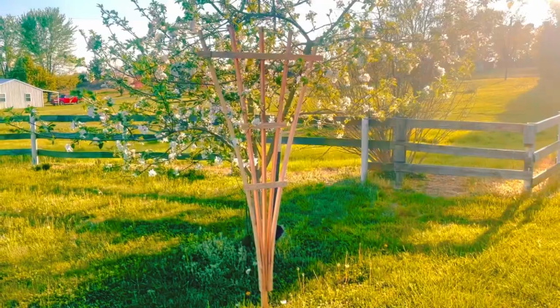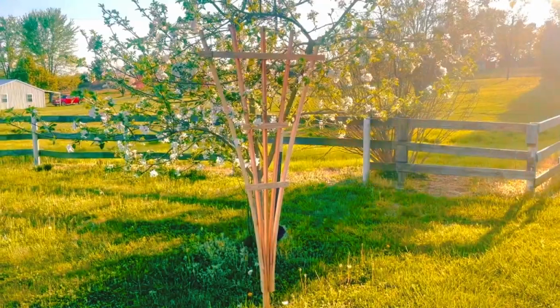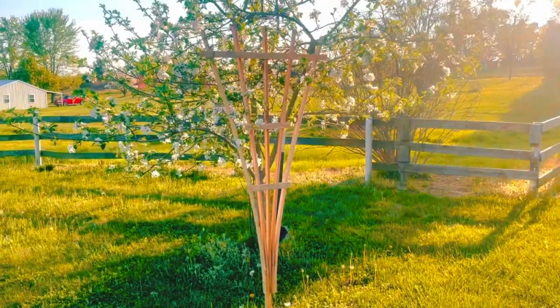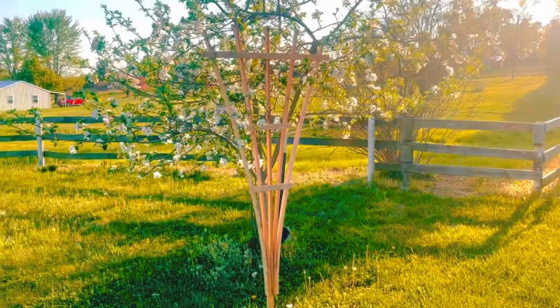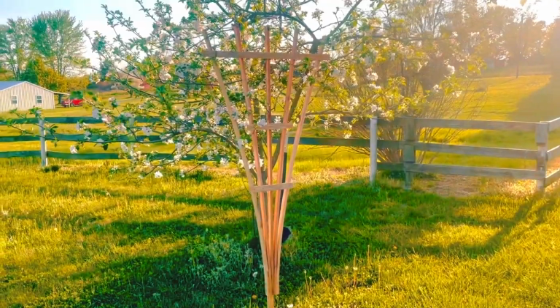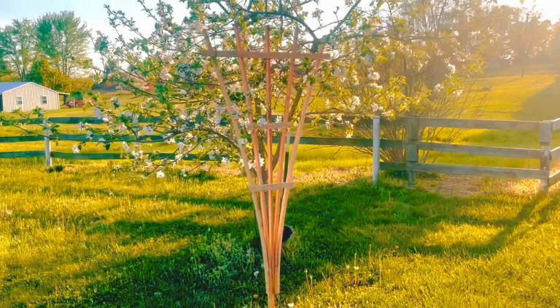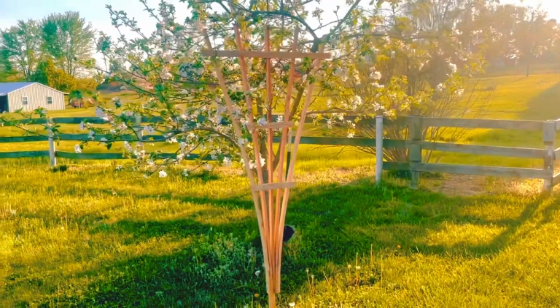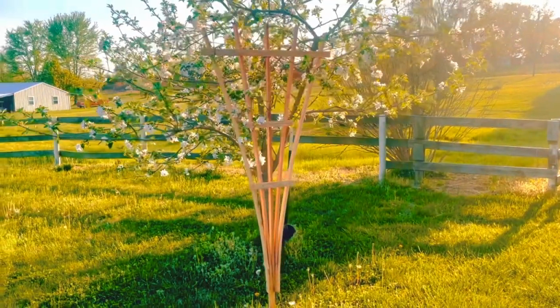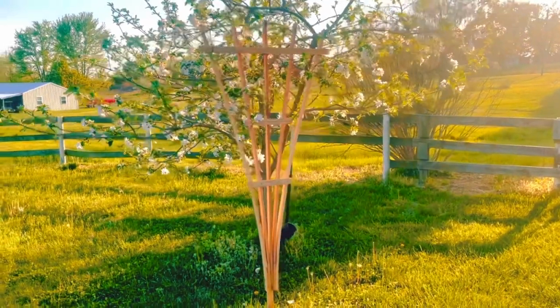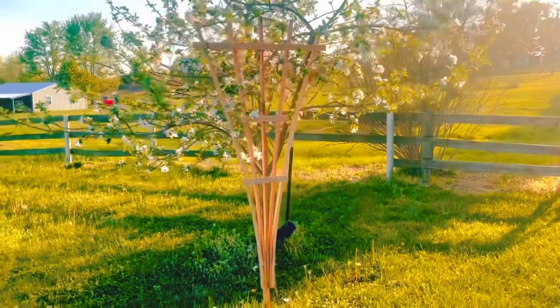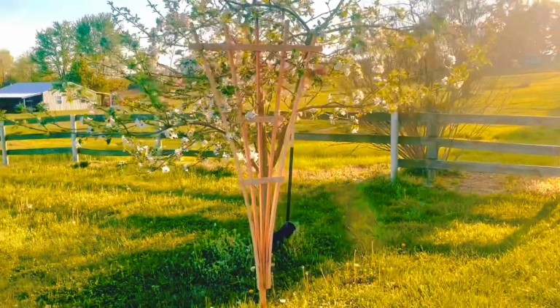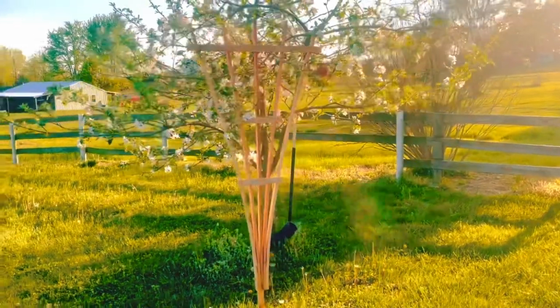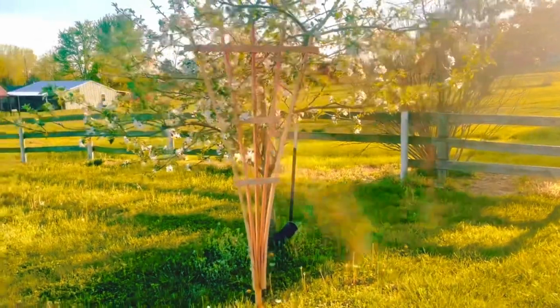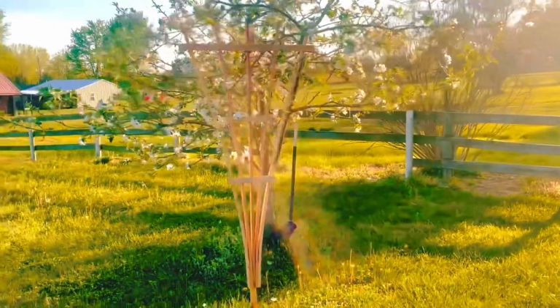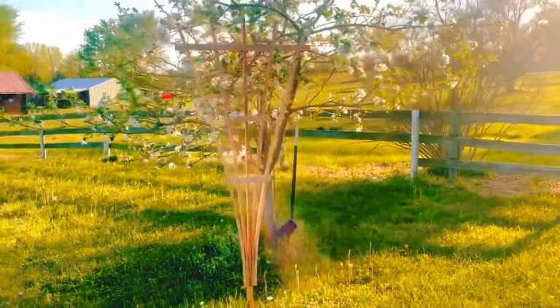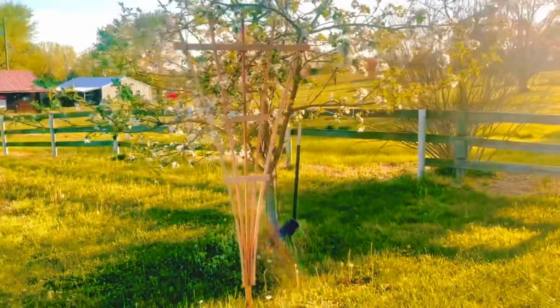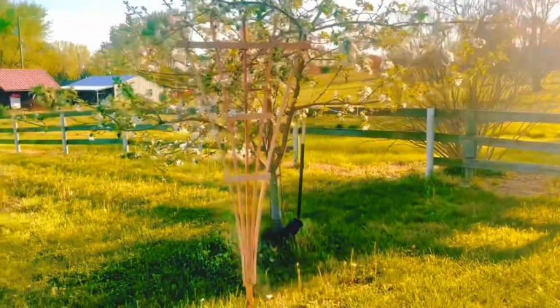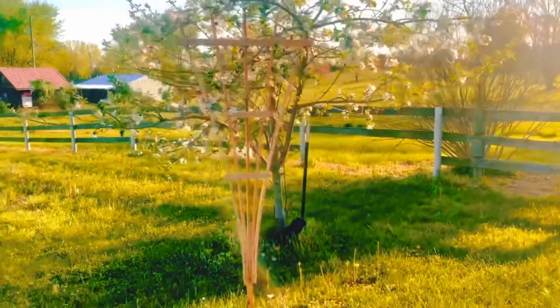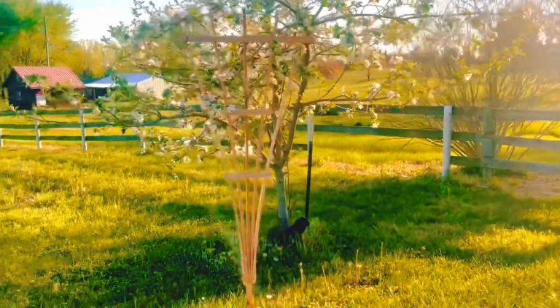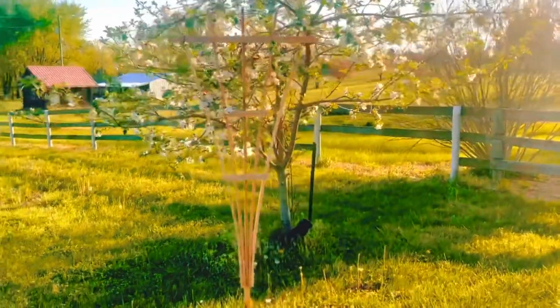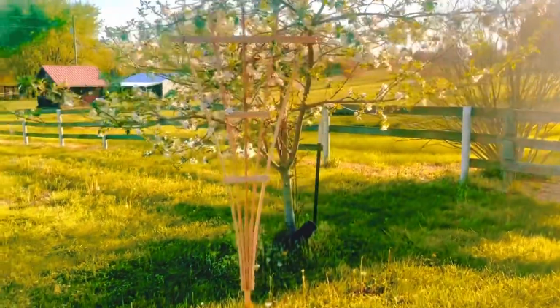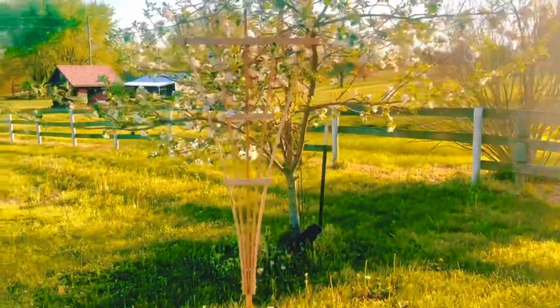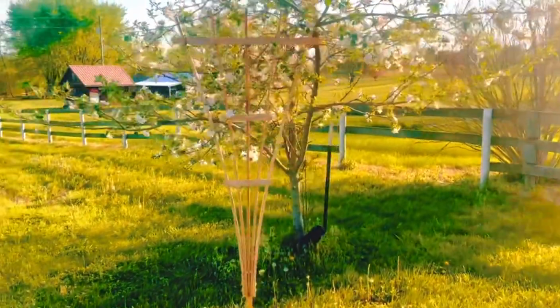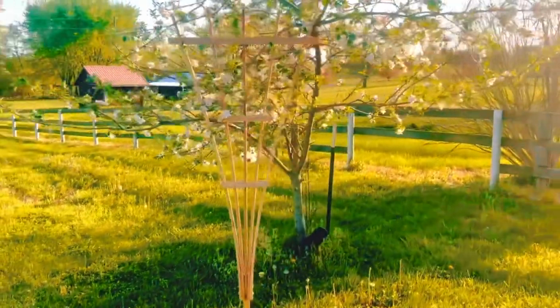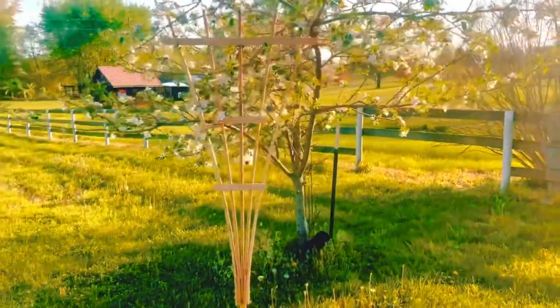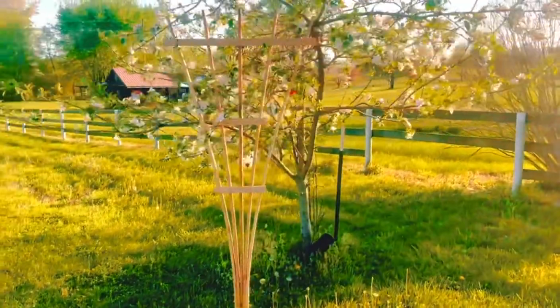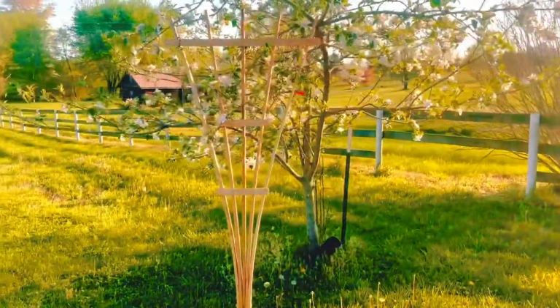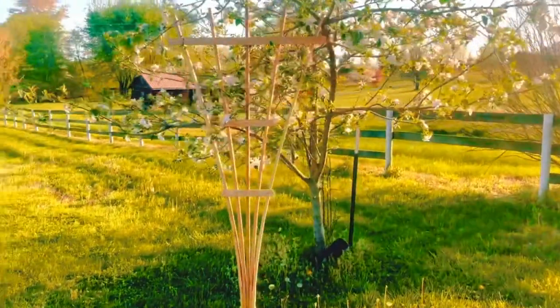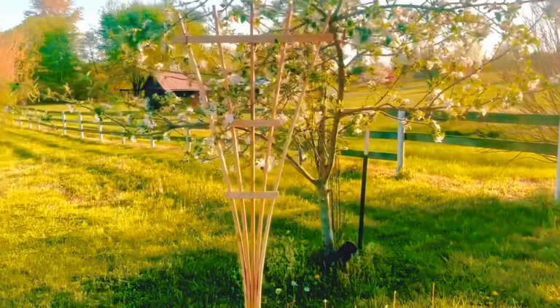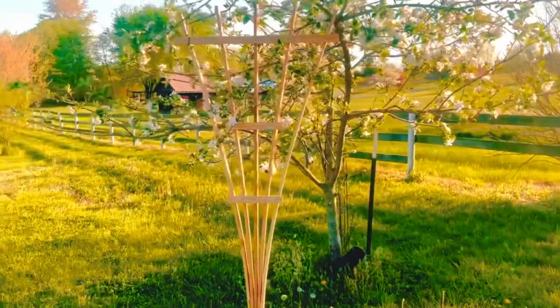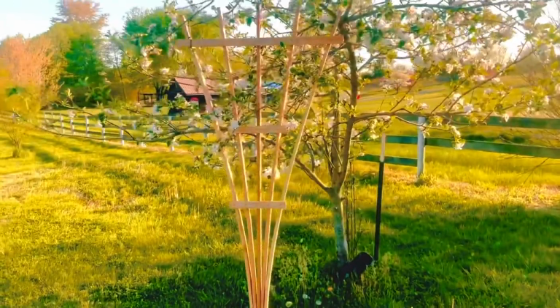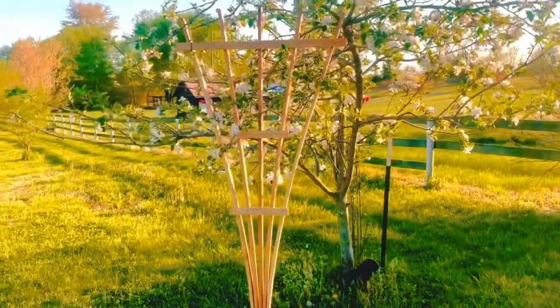Are you ready to learn how to make this easy DIY garden trellis? Let's get started.